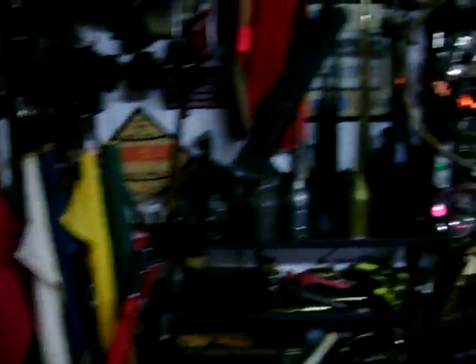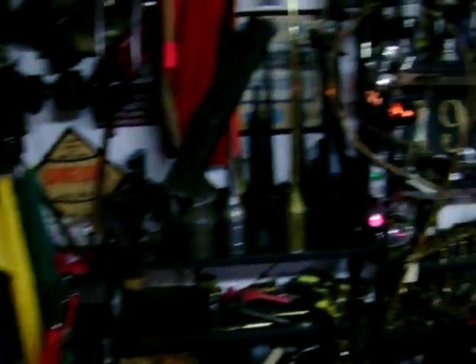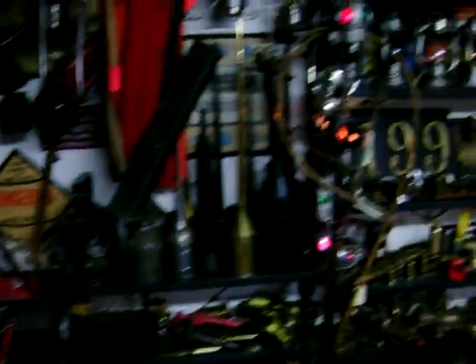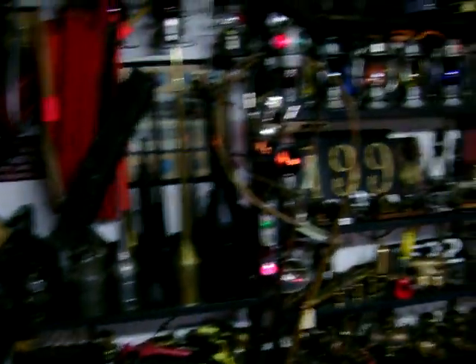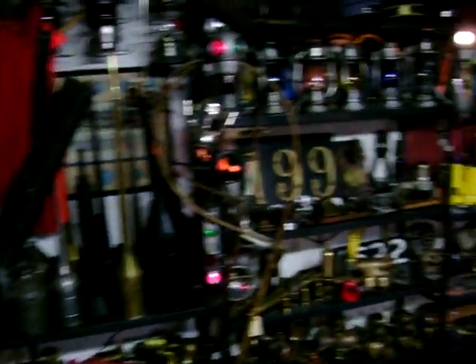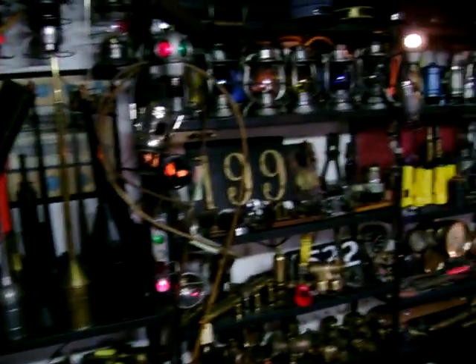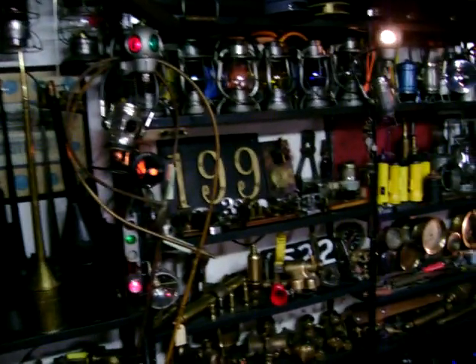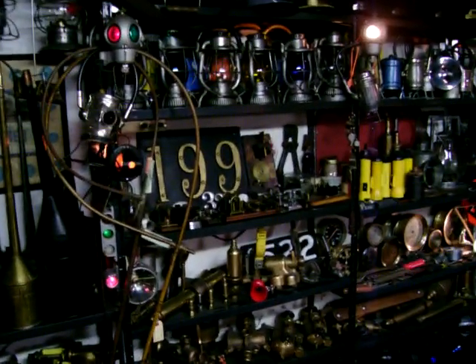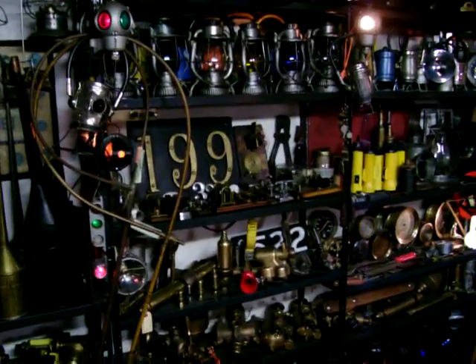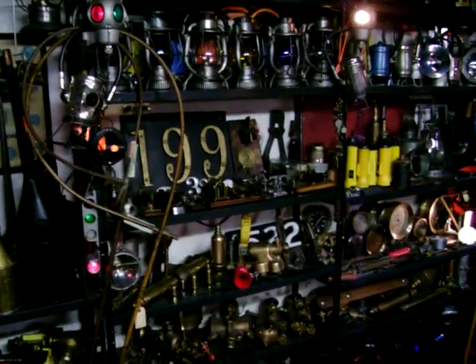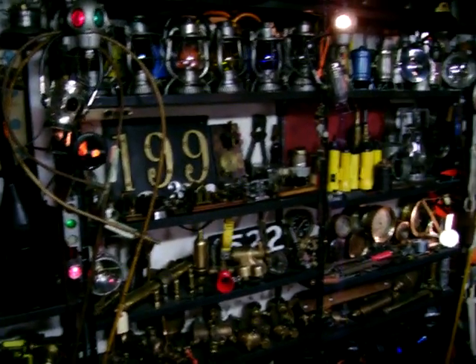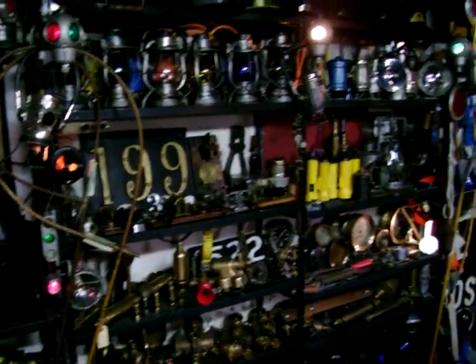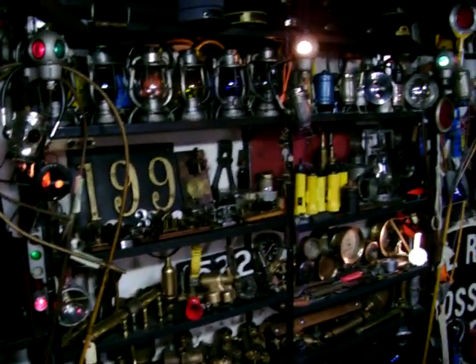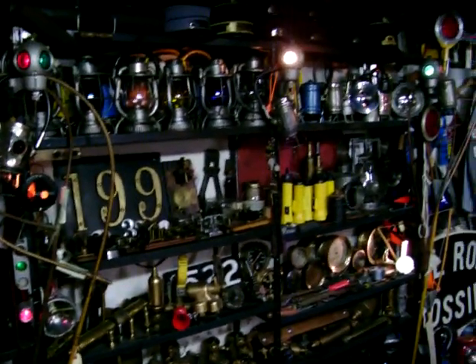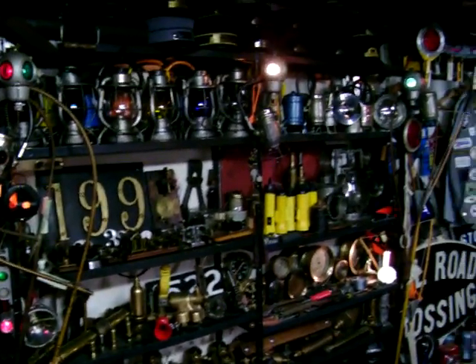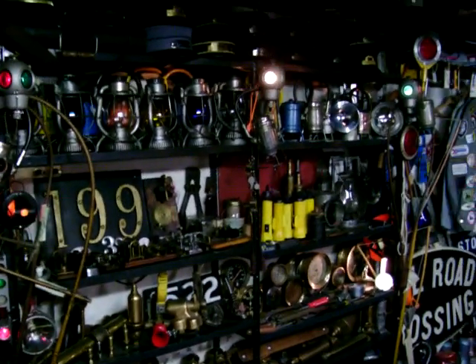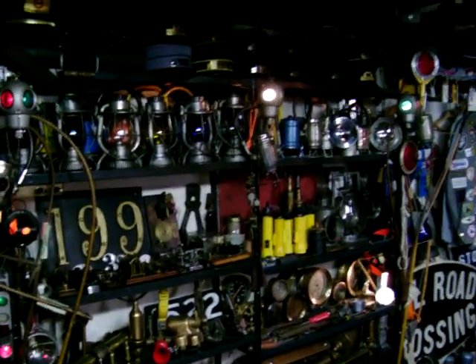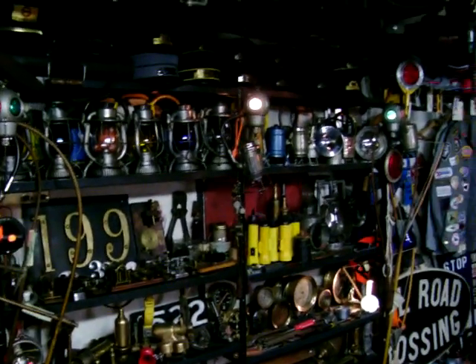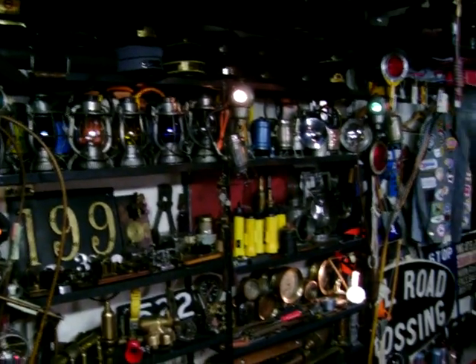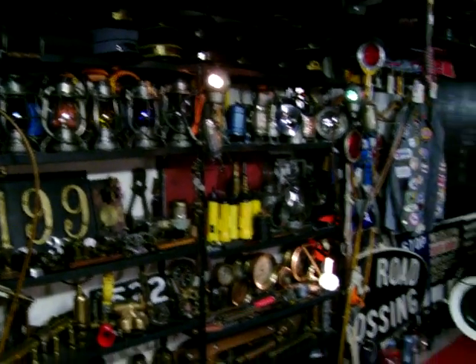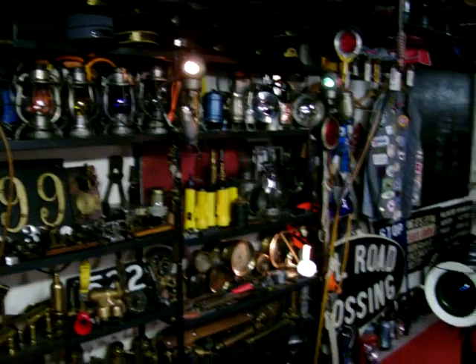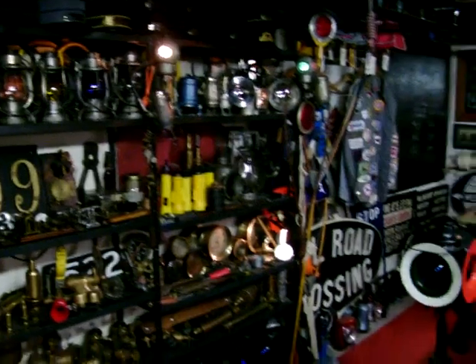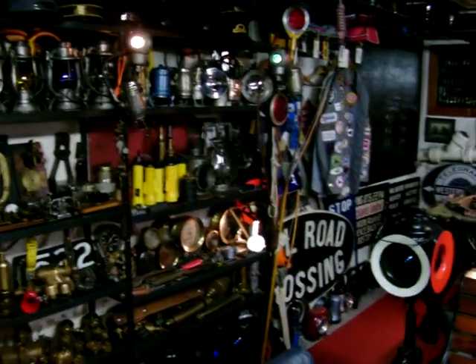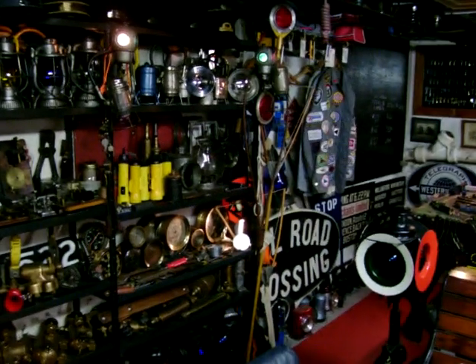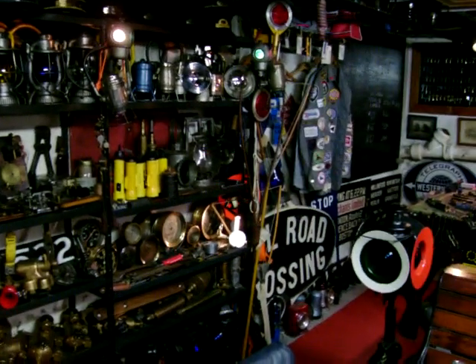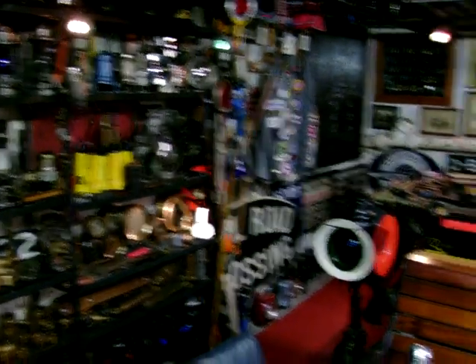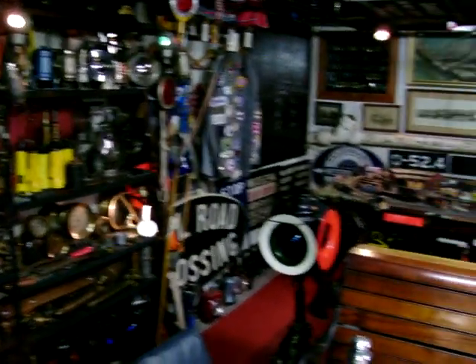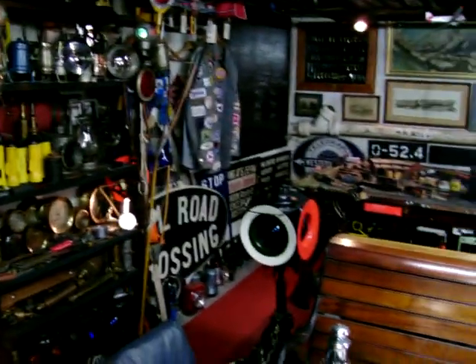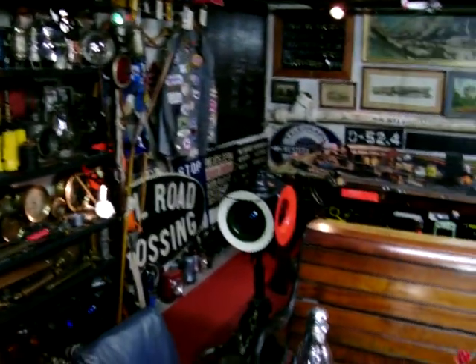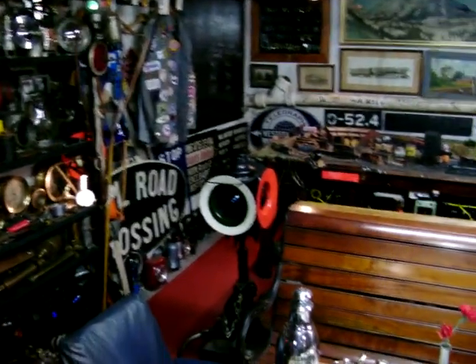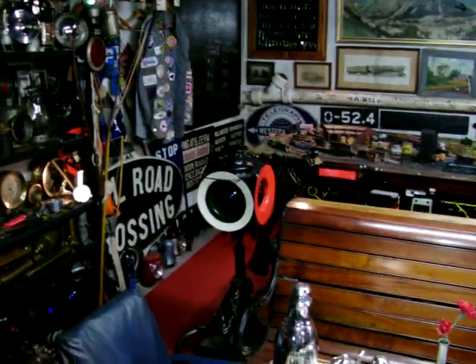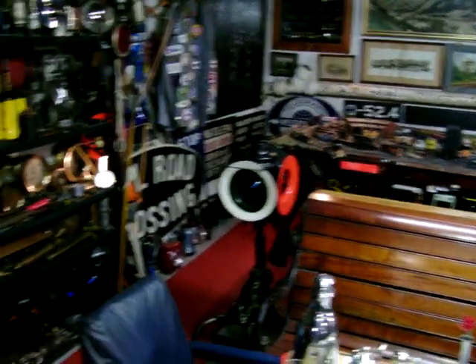There's more telegraph equipment. Flashlights. Lanterns. Switch stand lamps.